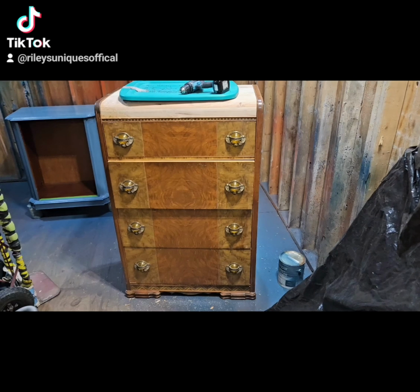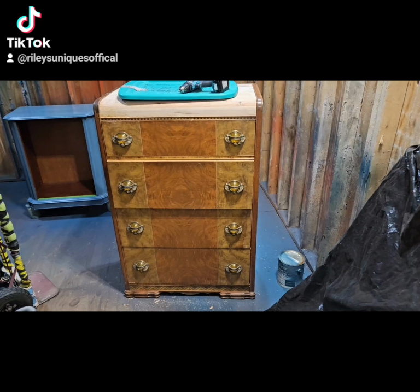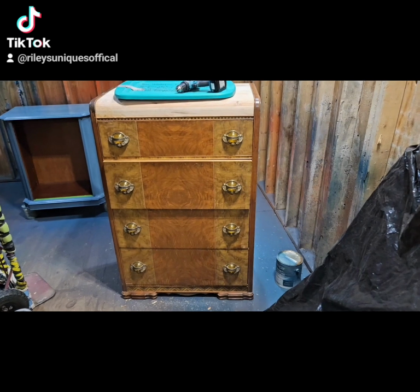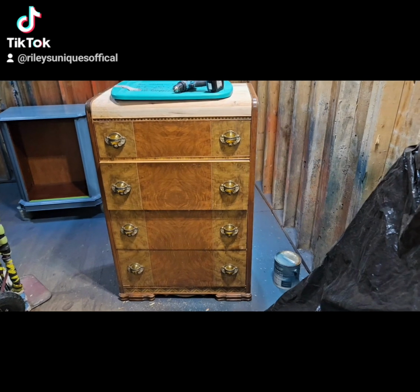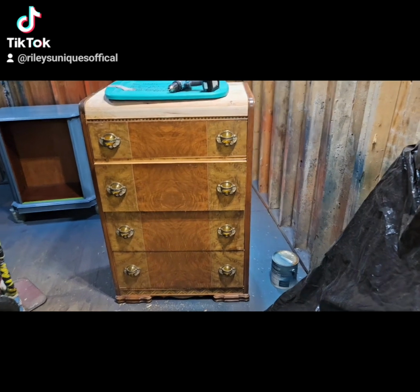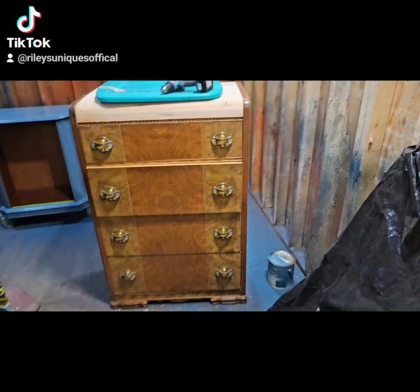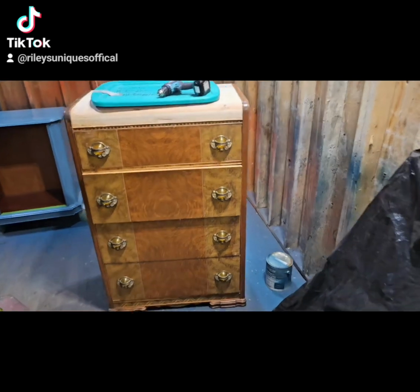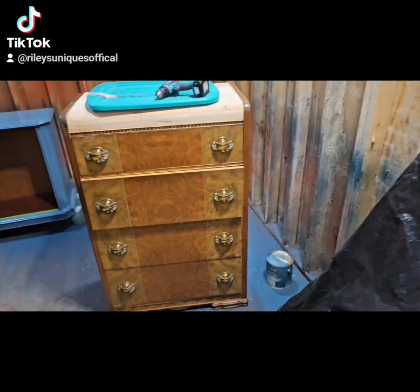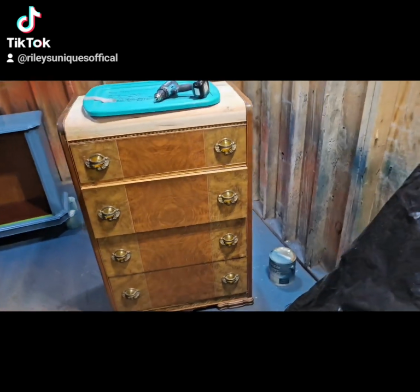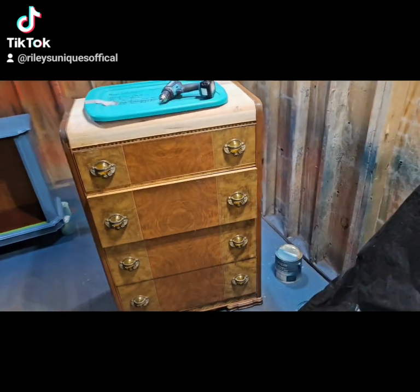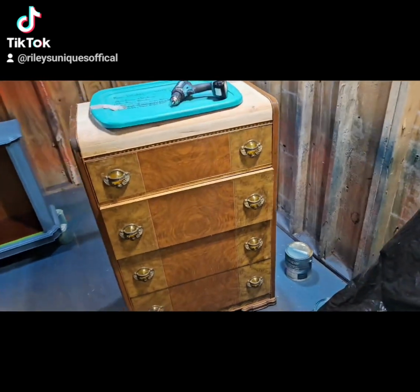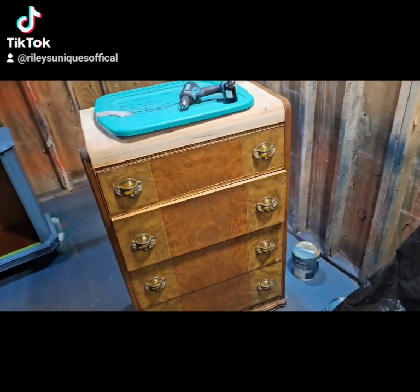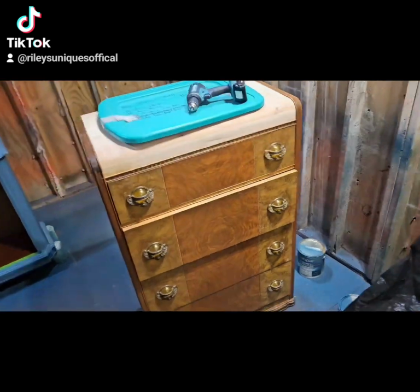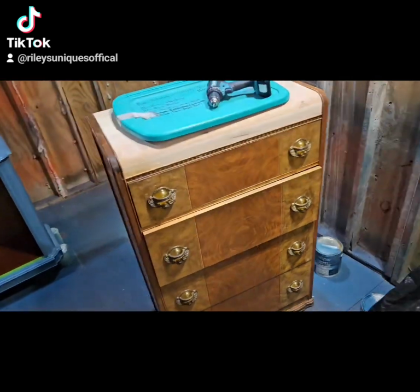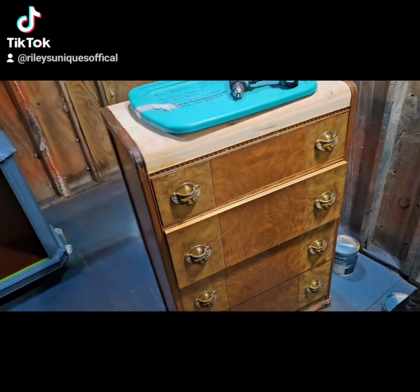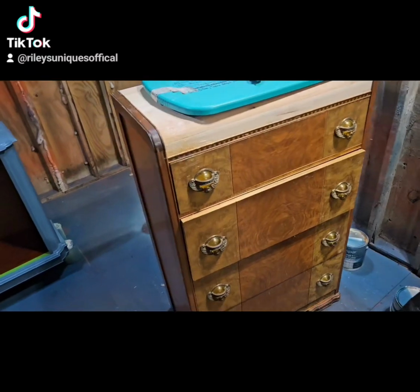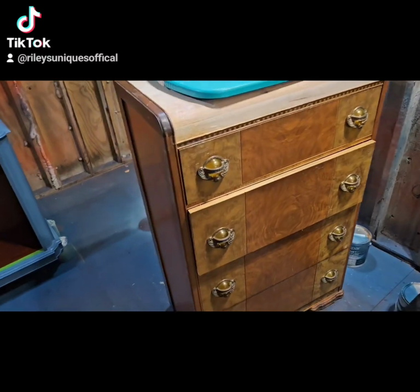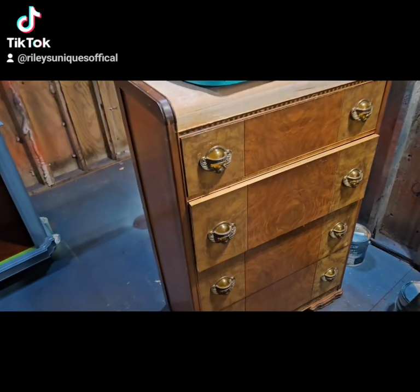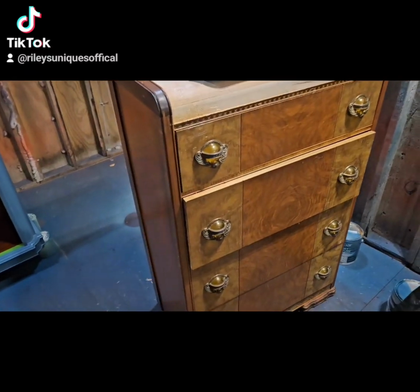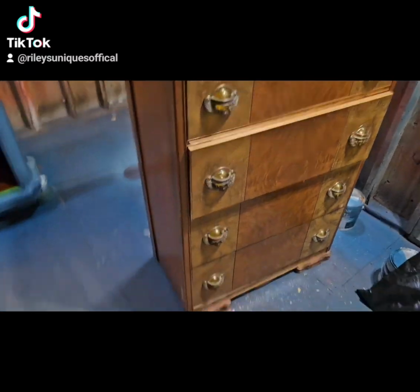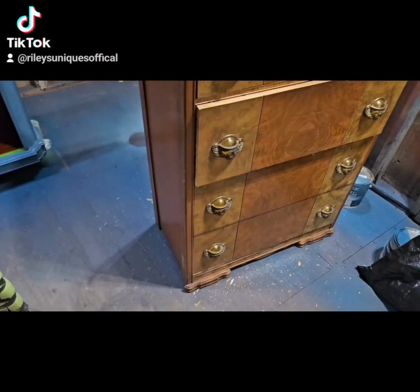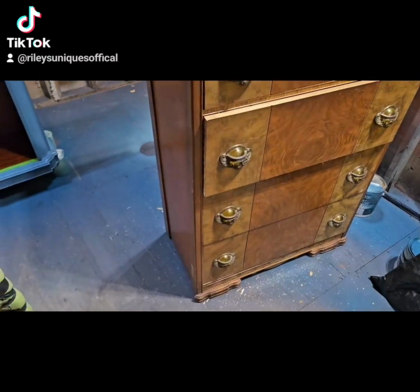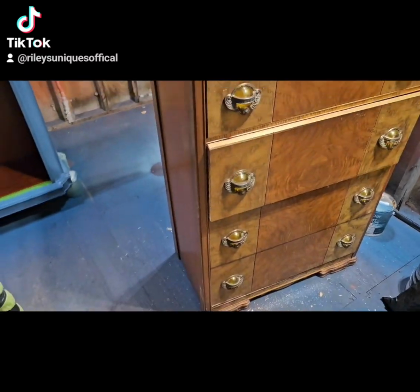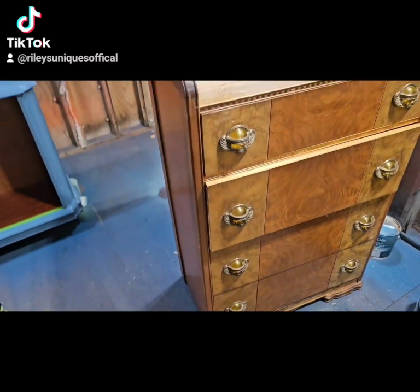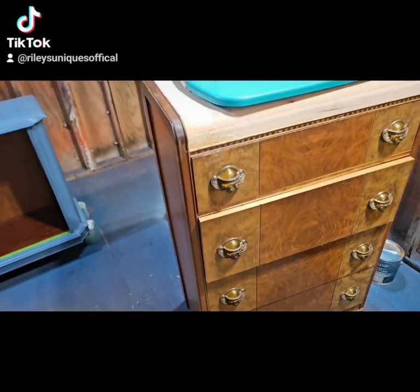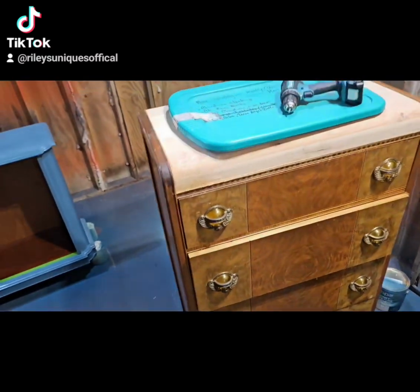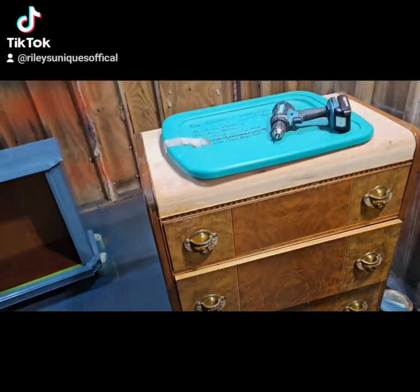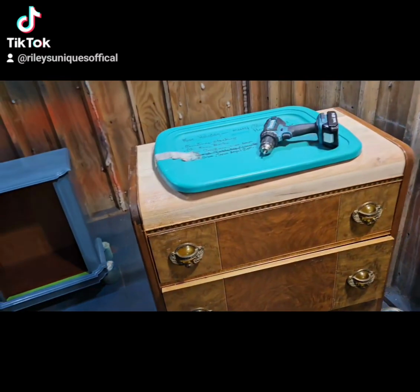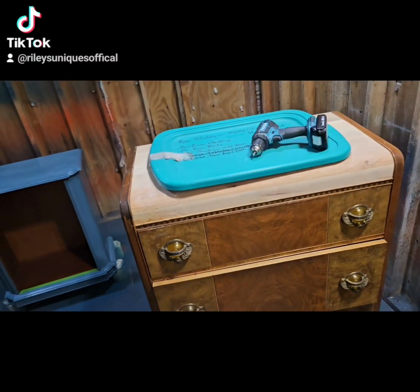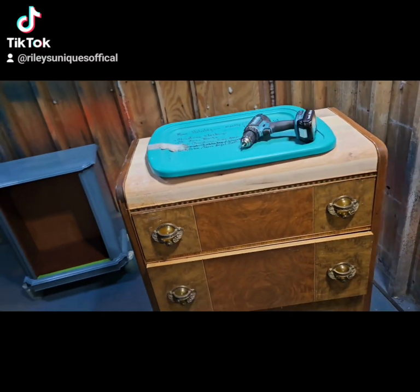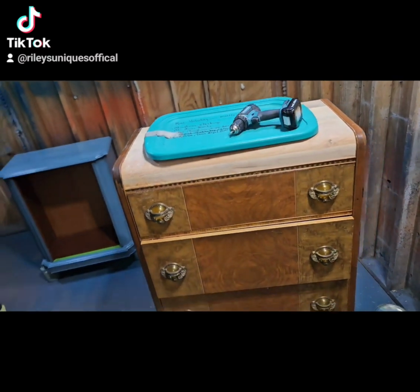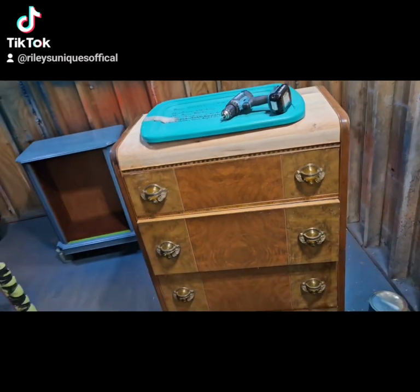Hello, it's John from Alleyes Uniques. I wanted to share with you this 1930s Waterfall Chester drawer.